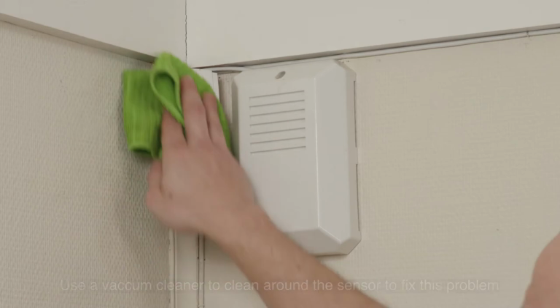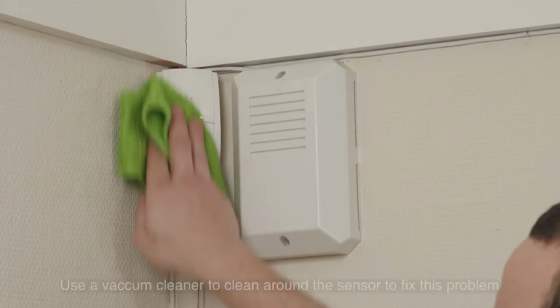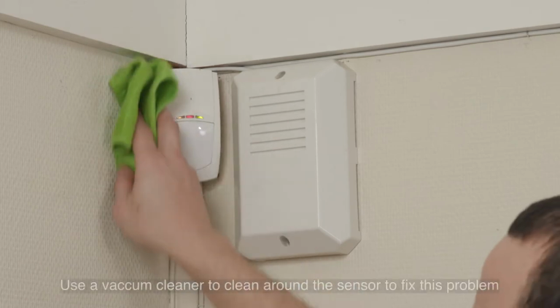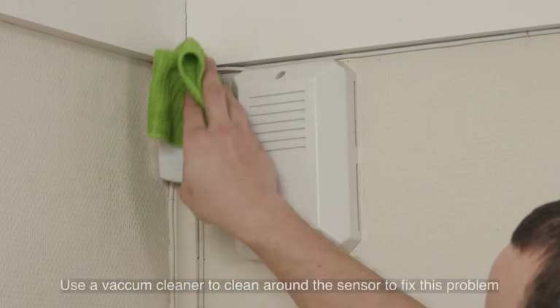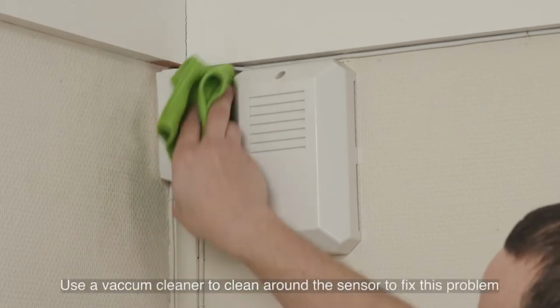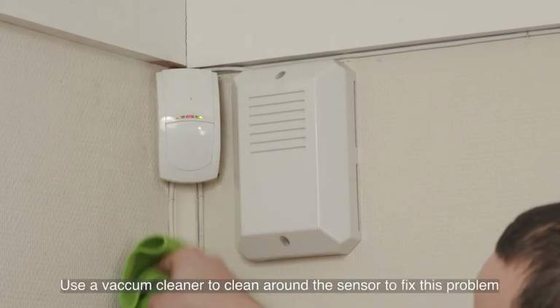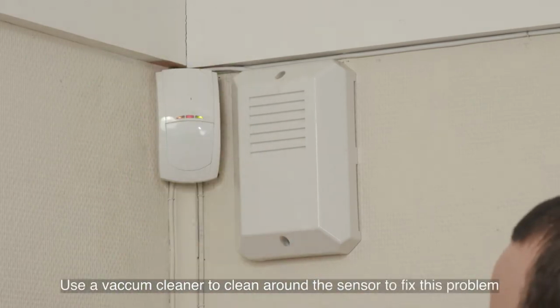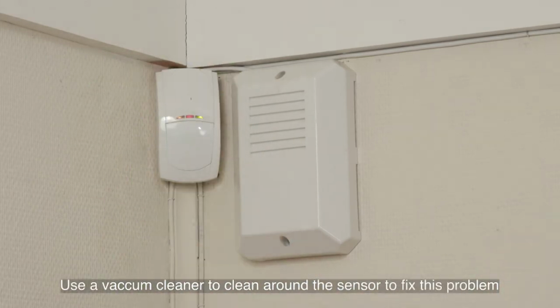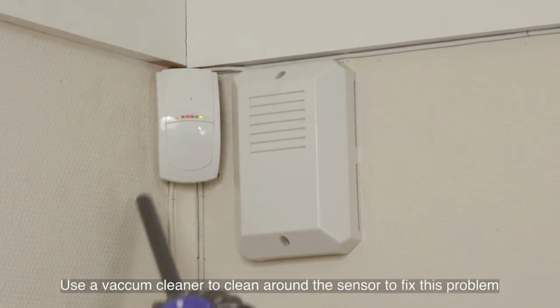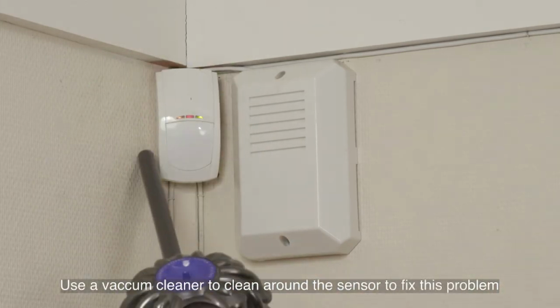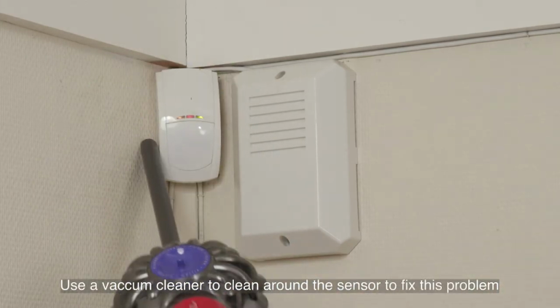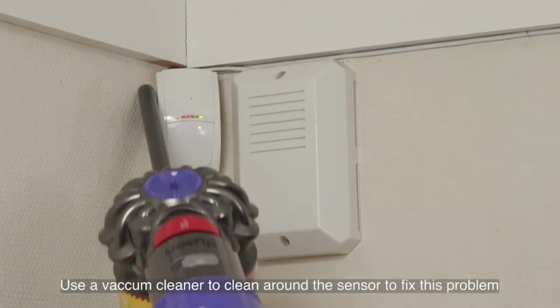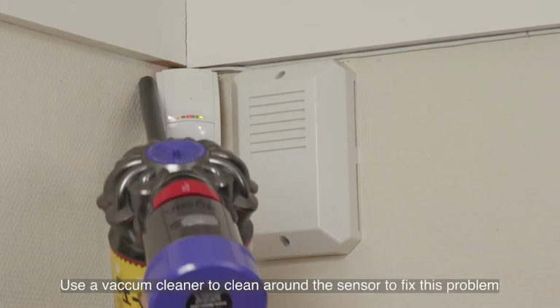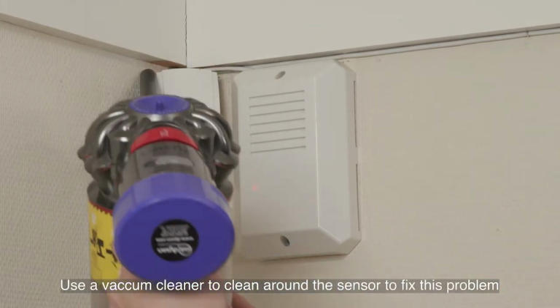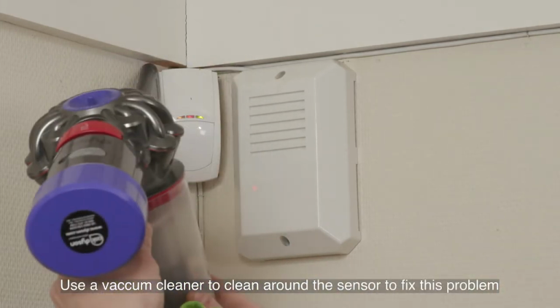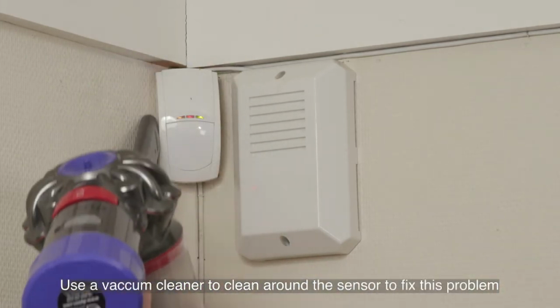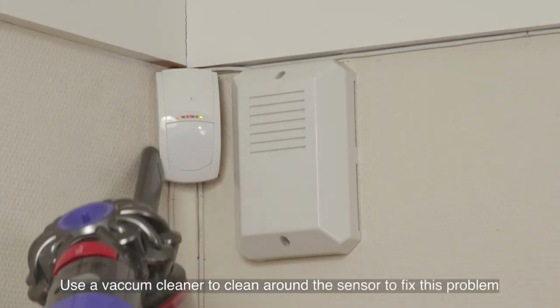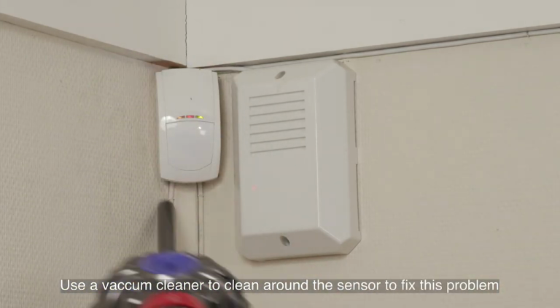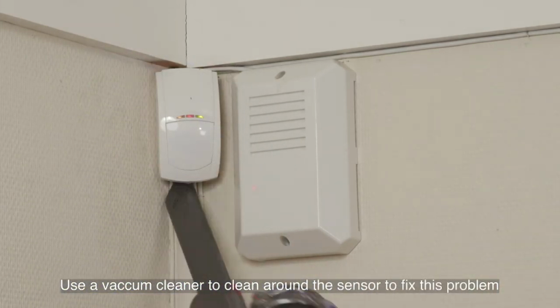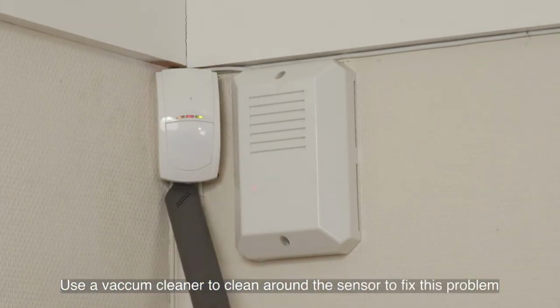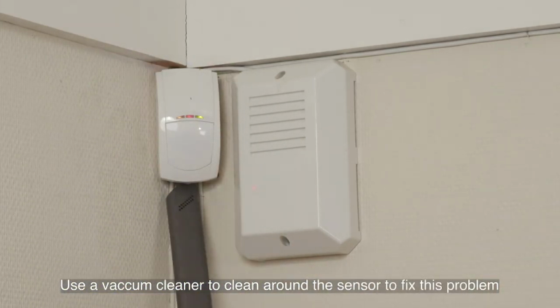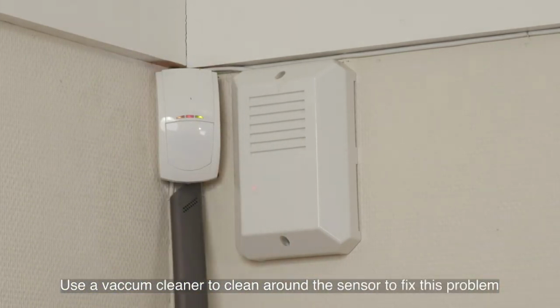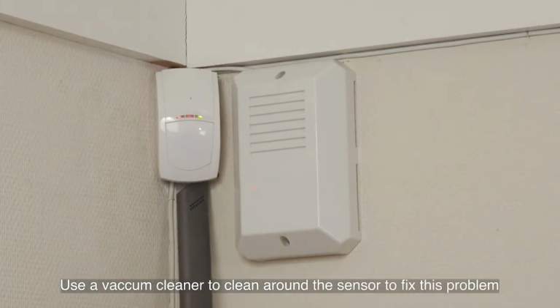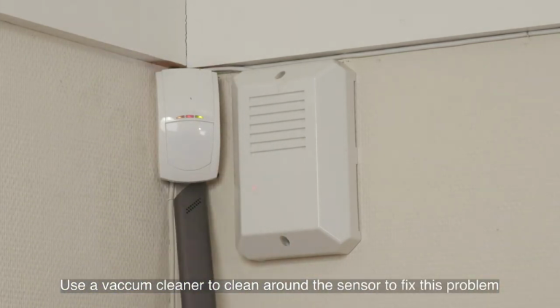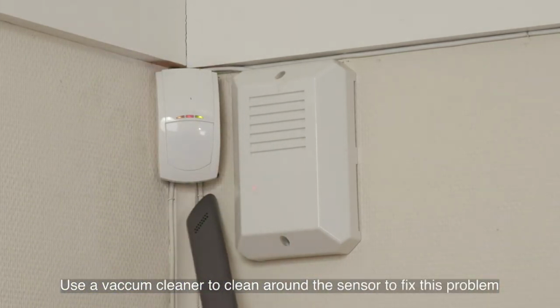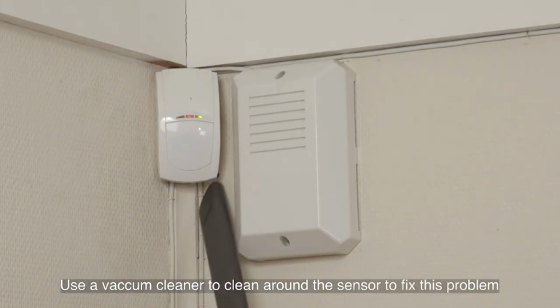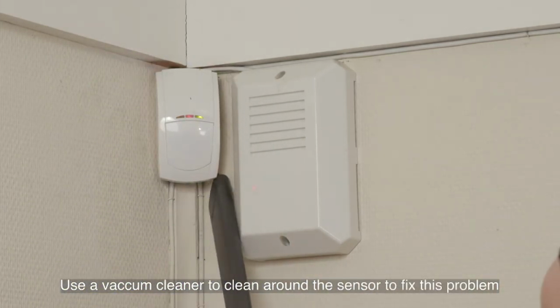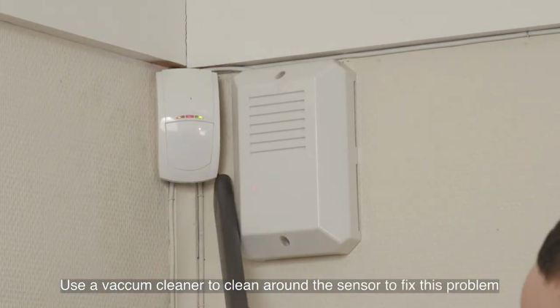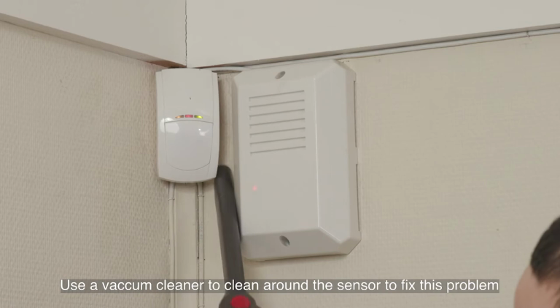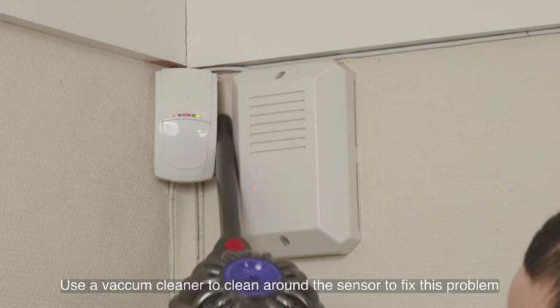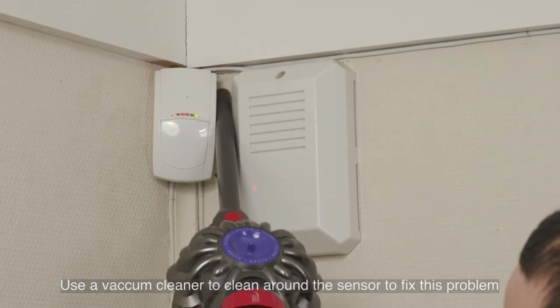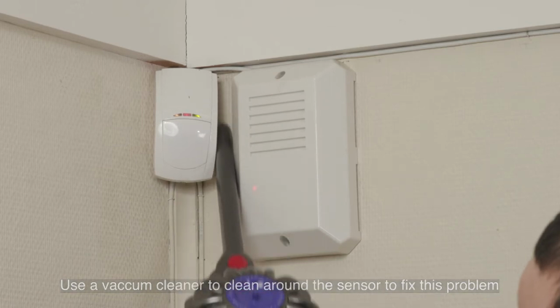Spiders. To fix a problem with spiders, you should clean around the sensor with a vacuum cleaner or duster.